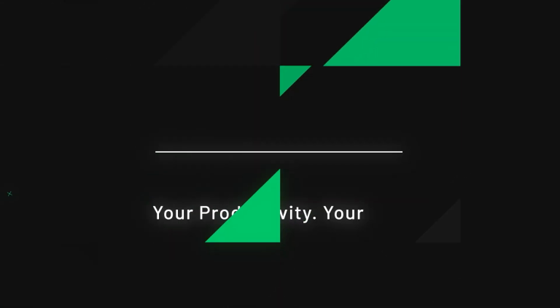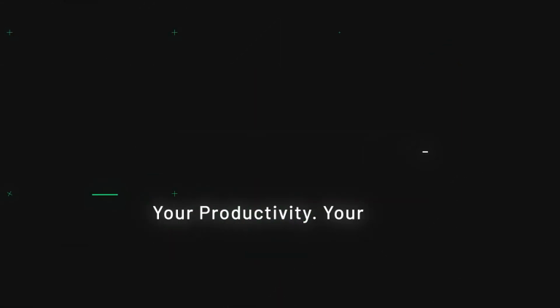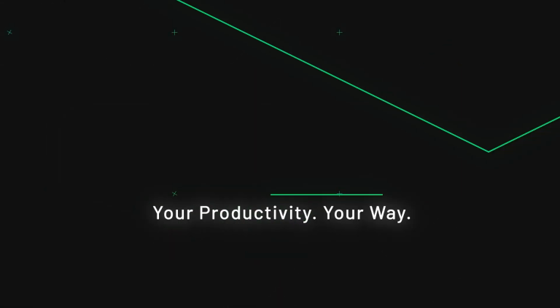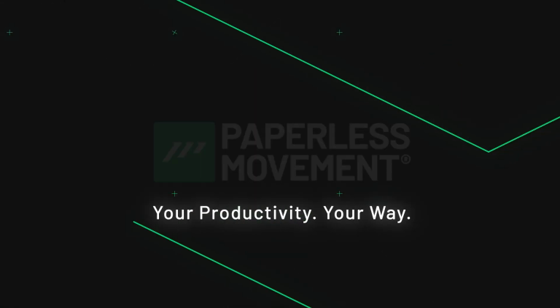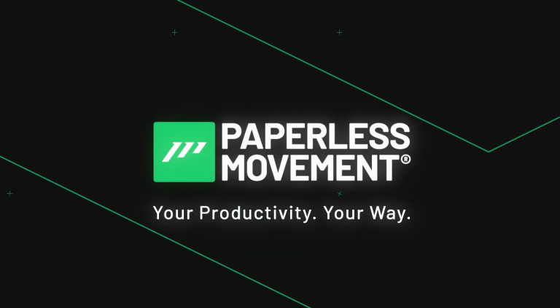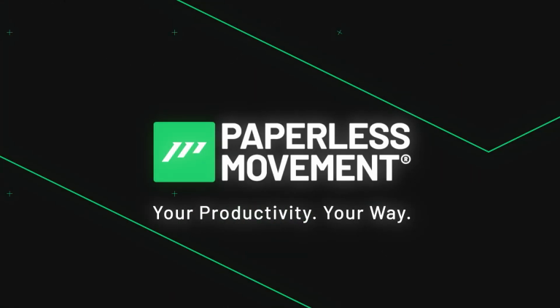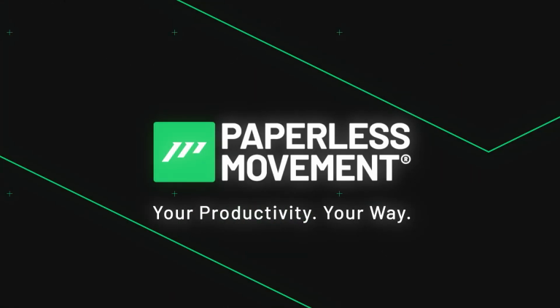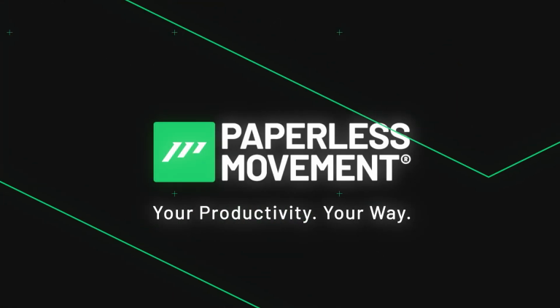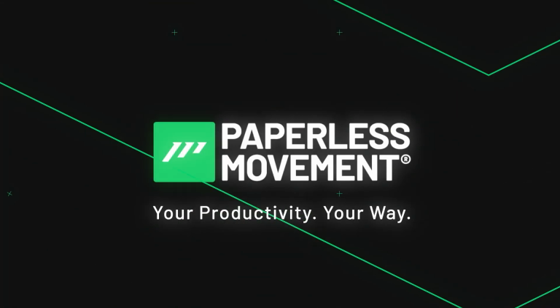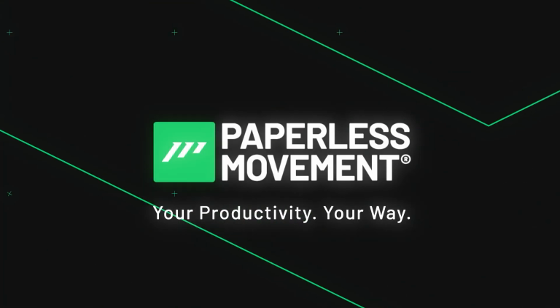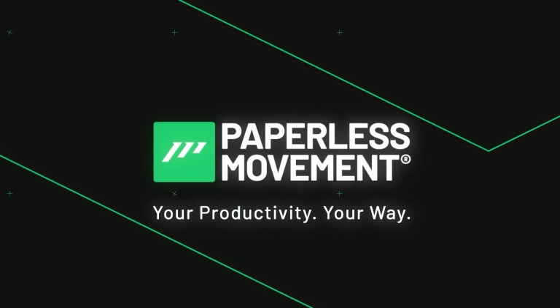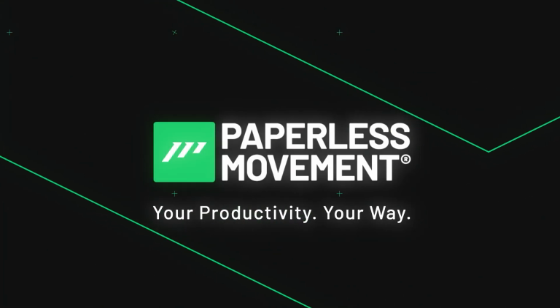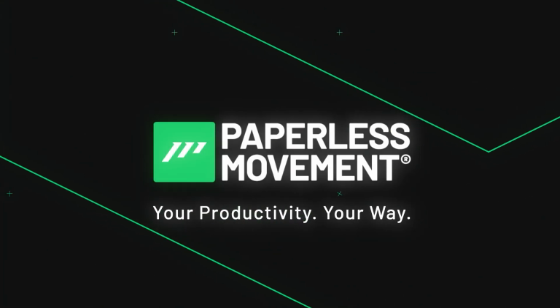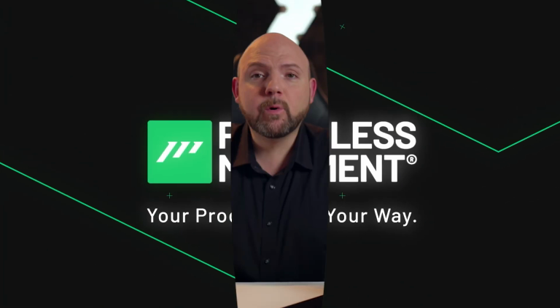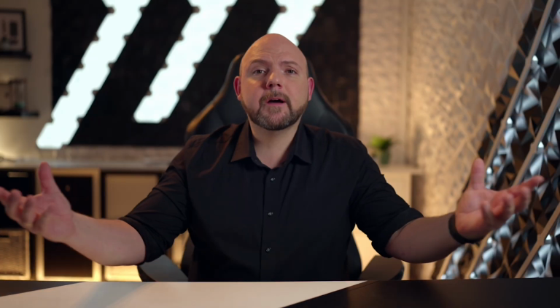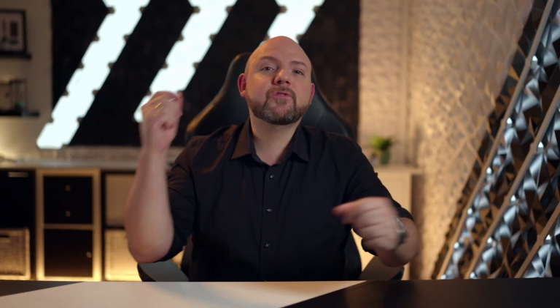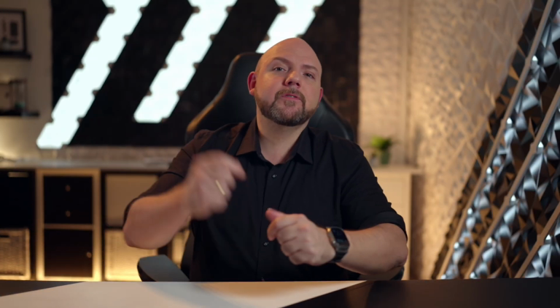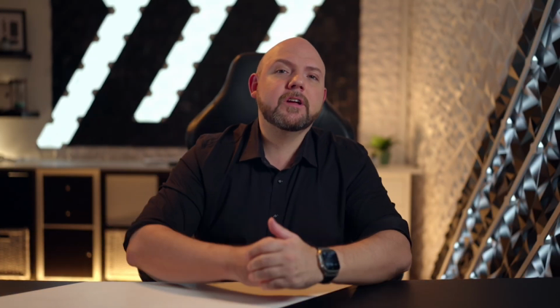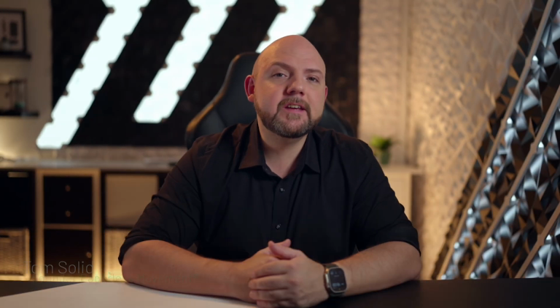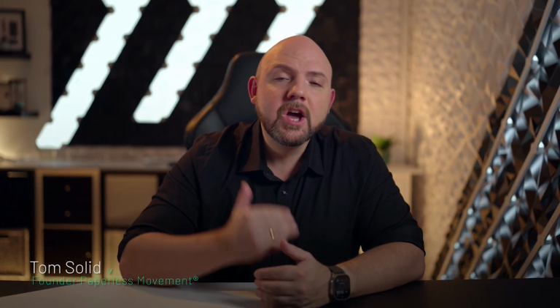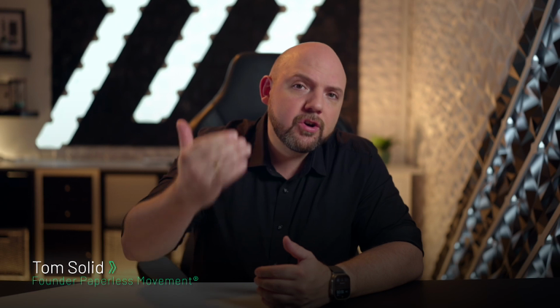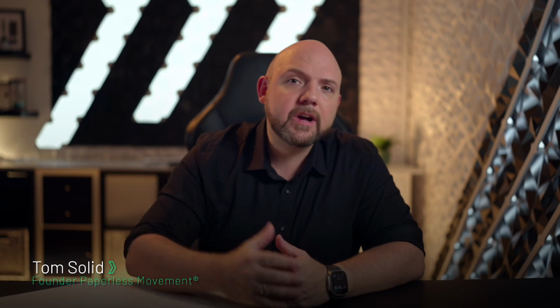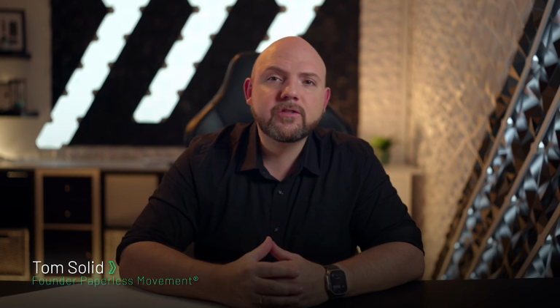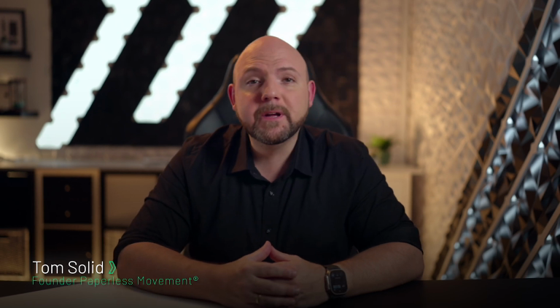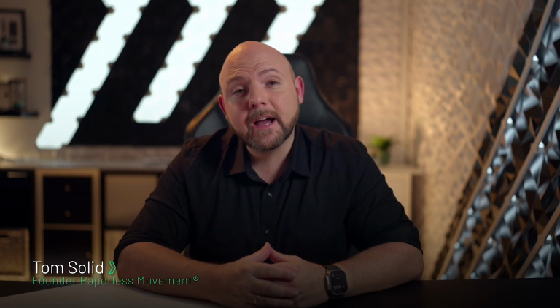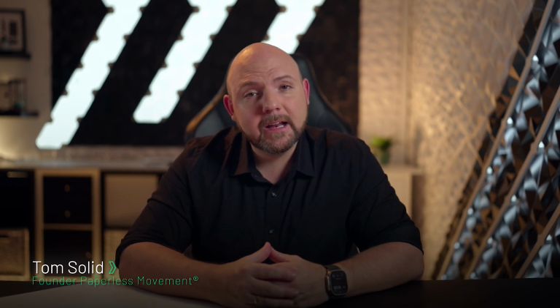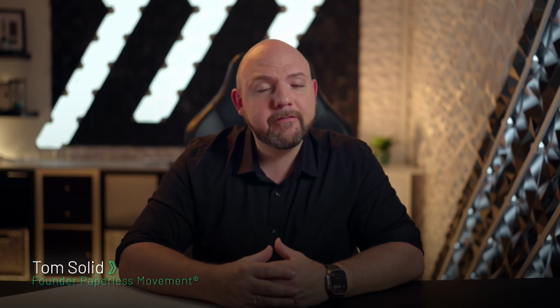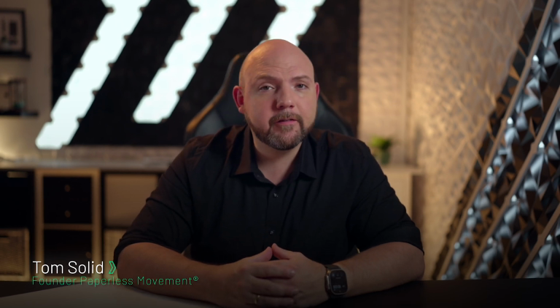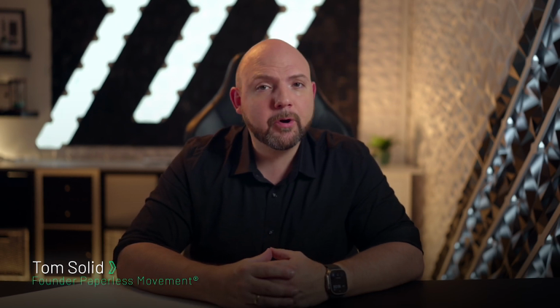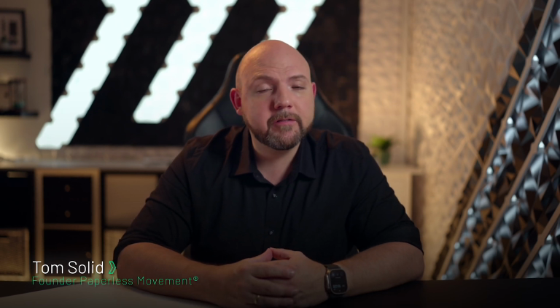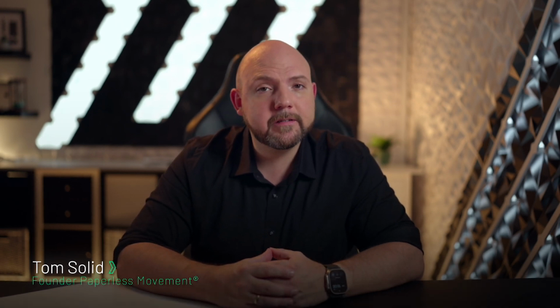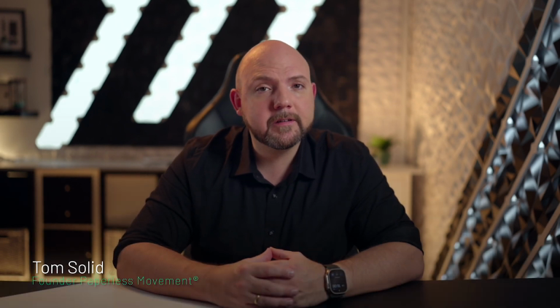Paperless Movement — your productivity, your way. Hey, what's up? Tom Solid here, your guide to building a highly effective productivity system.